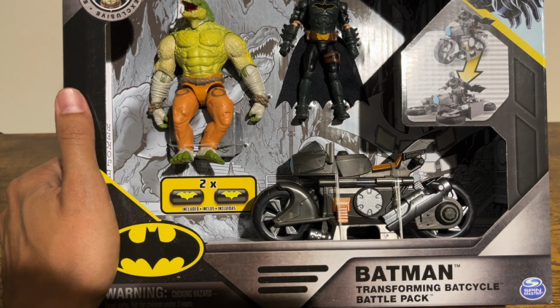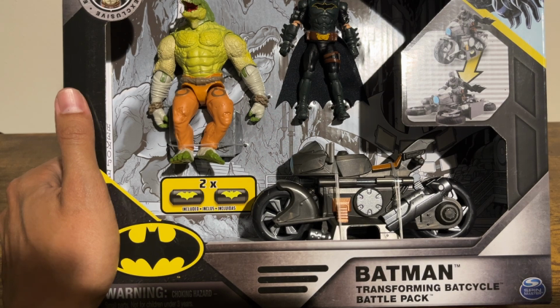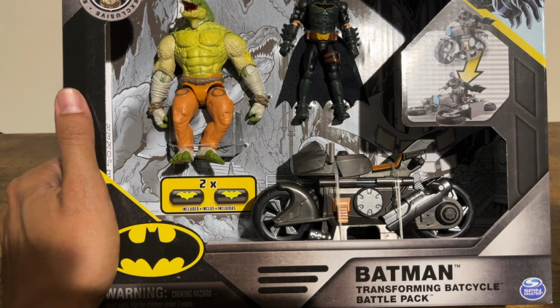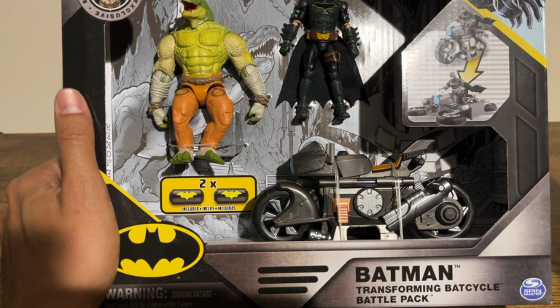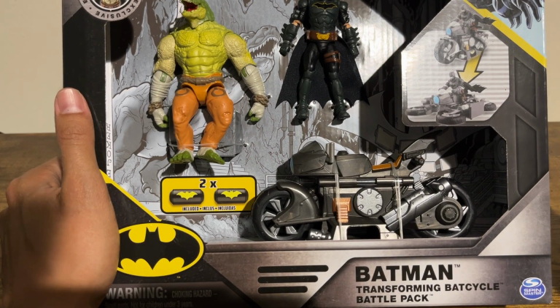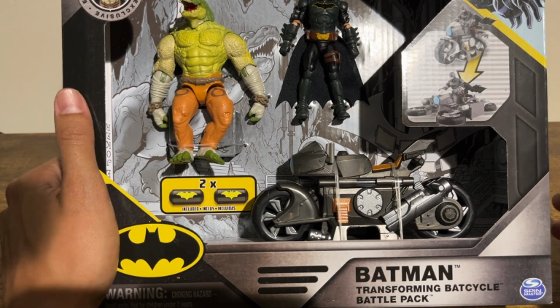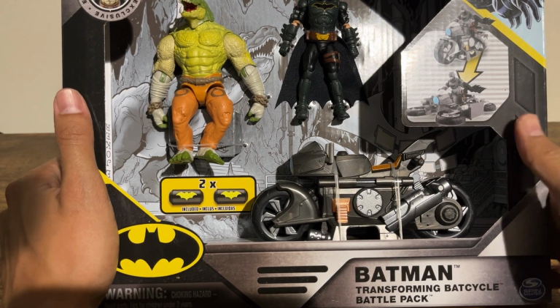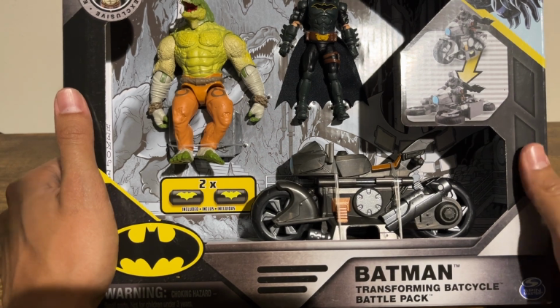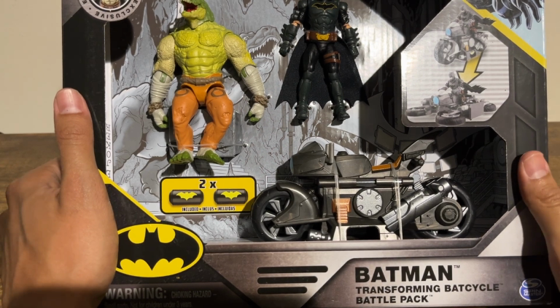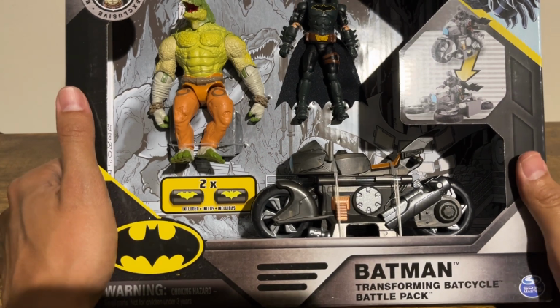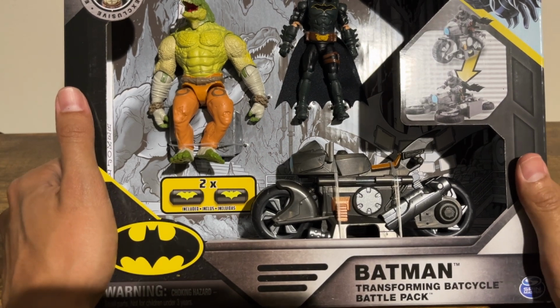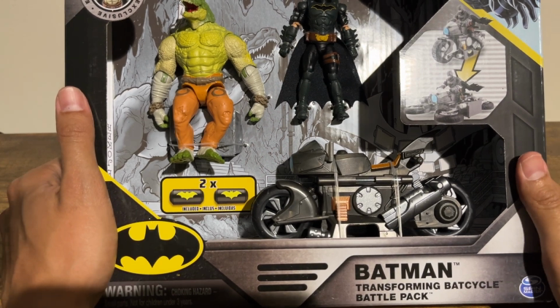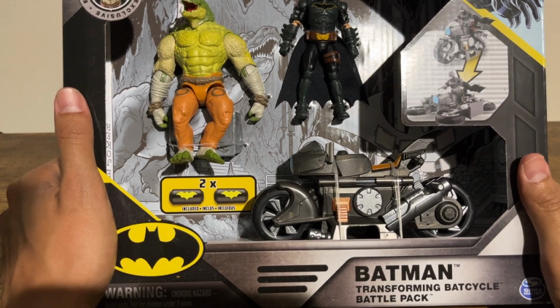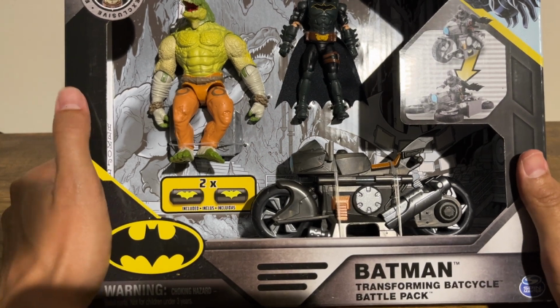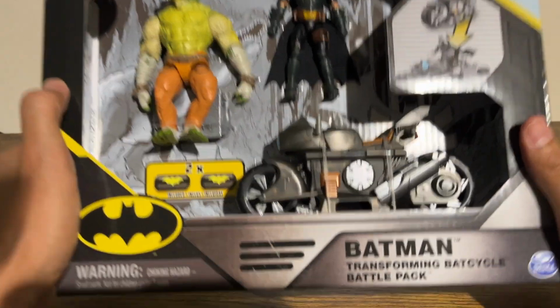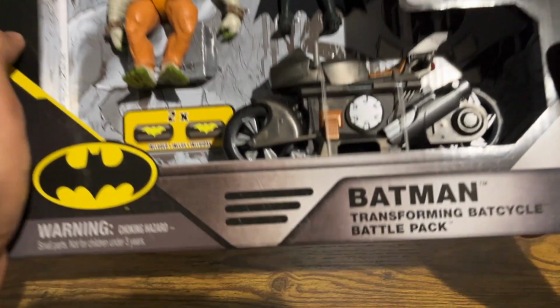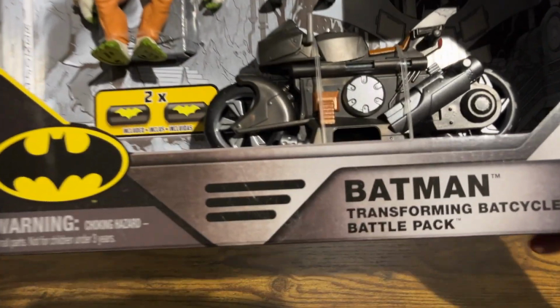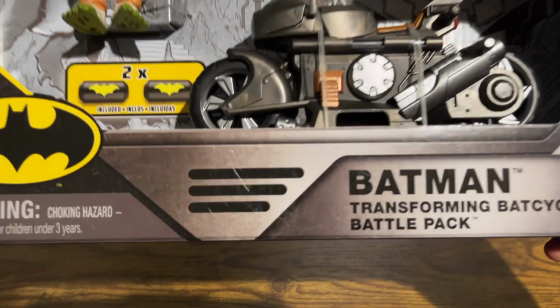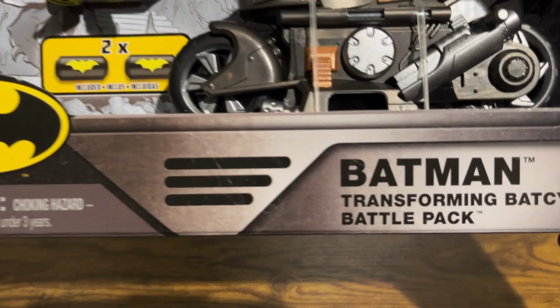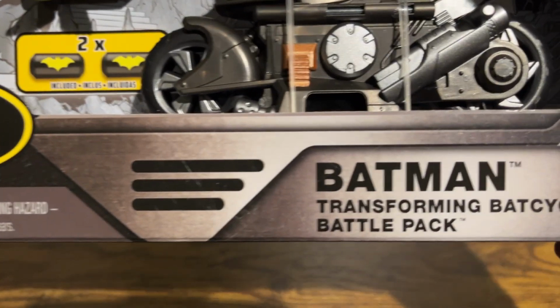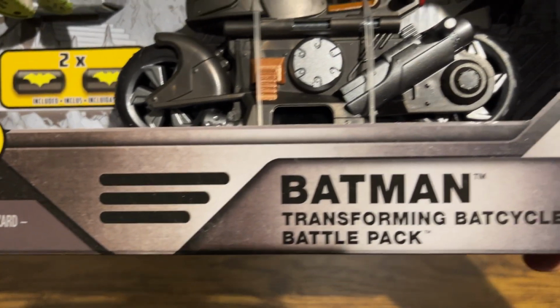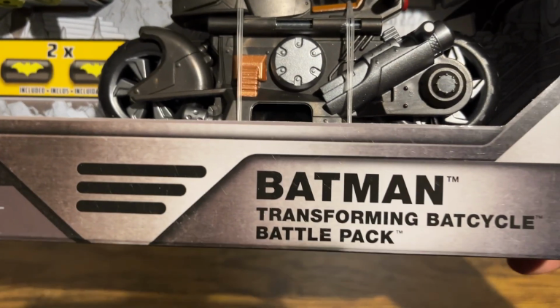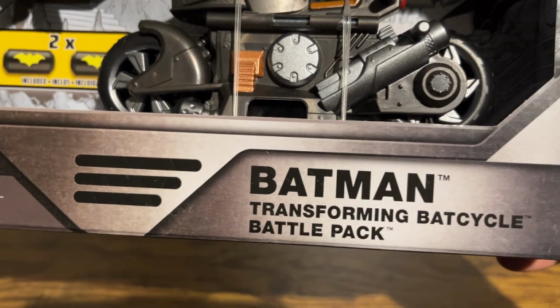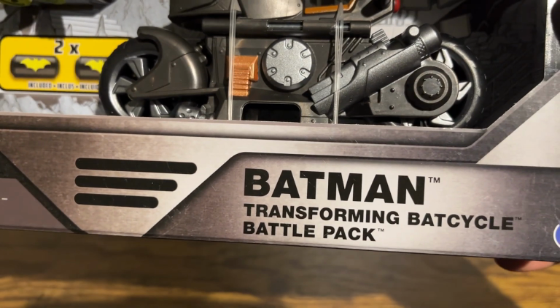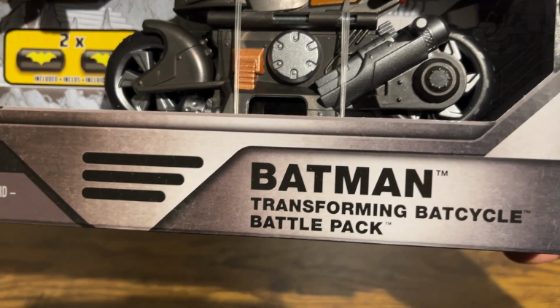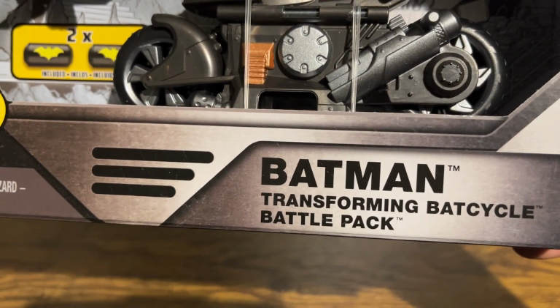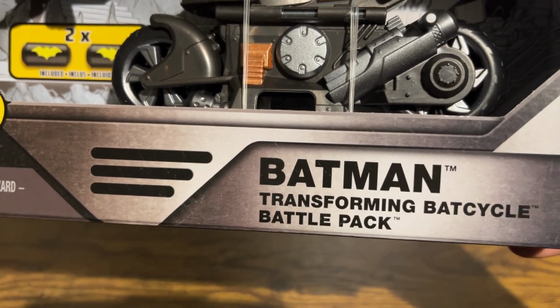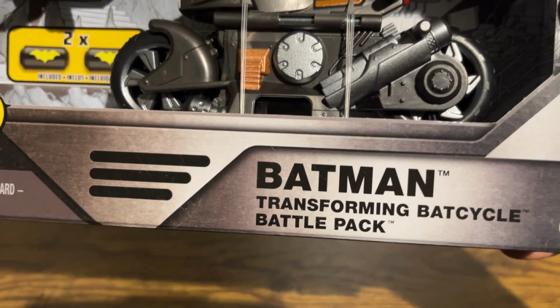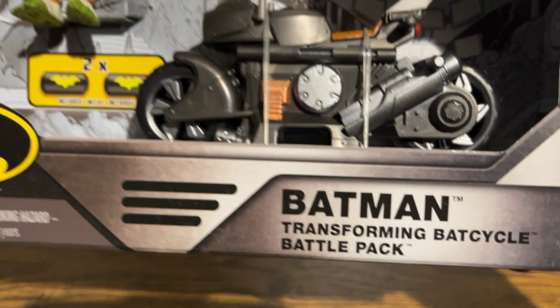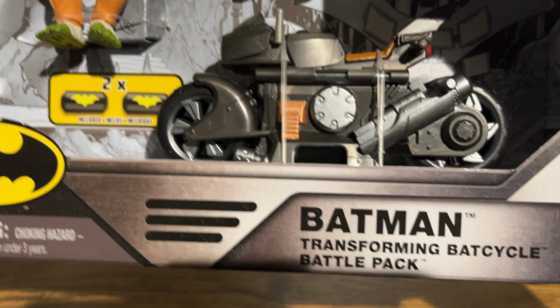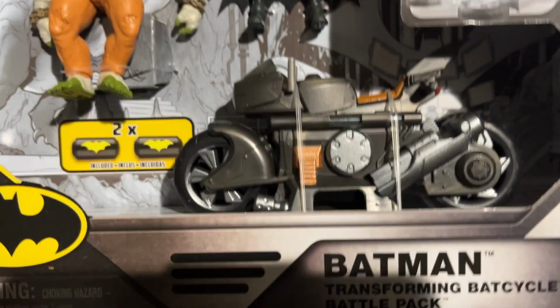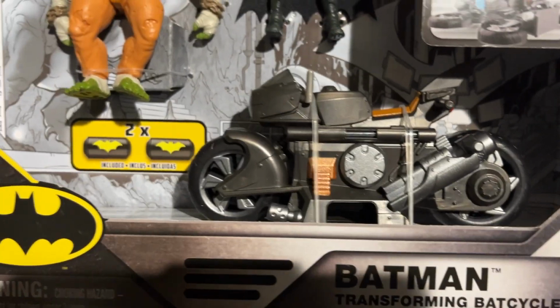Hi, this is Mike again with JNM Reviews, and today I'm reviewing the Batman Transforming Bat Cycle Battle Pack.